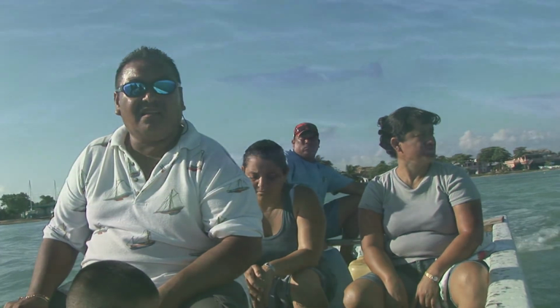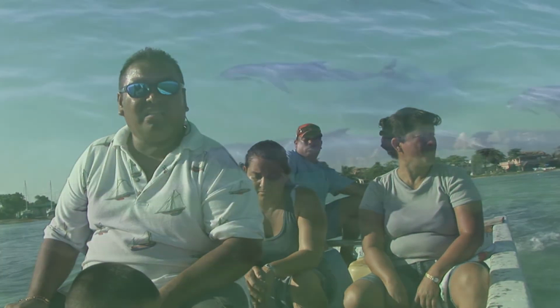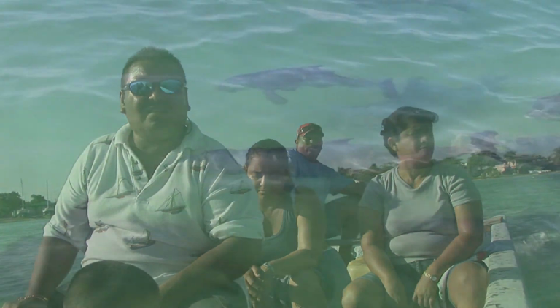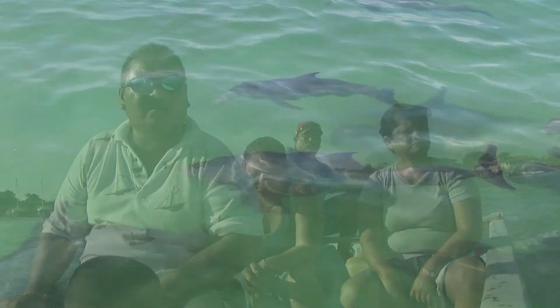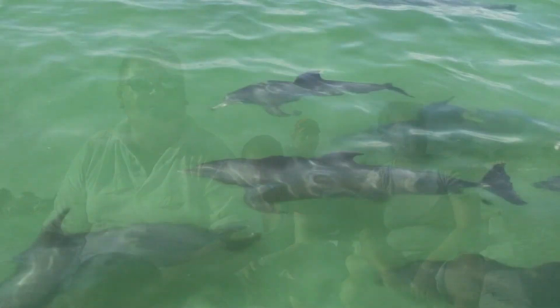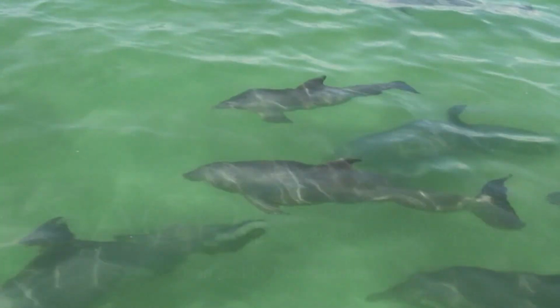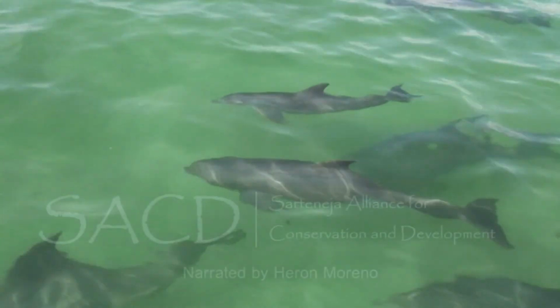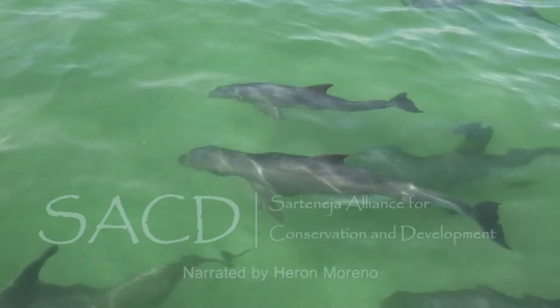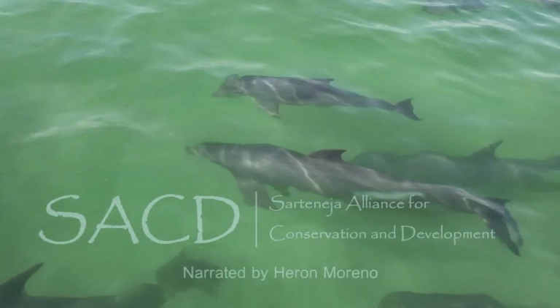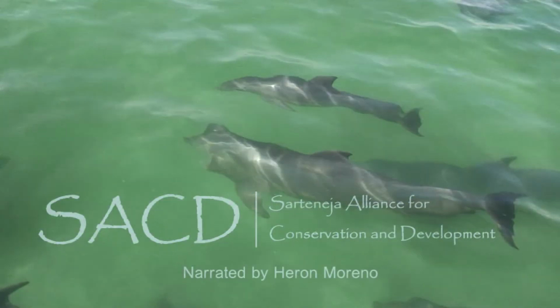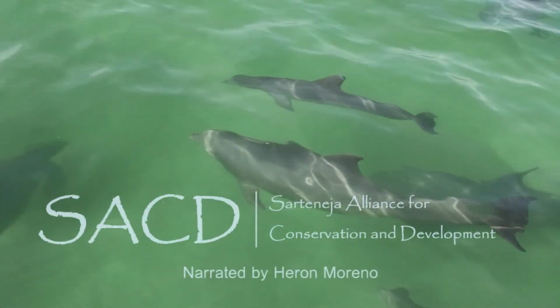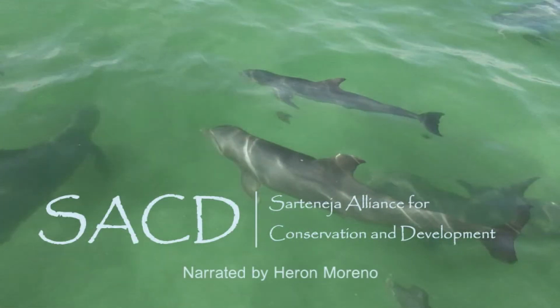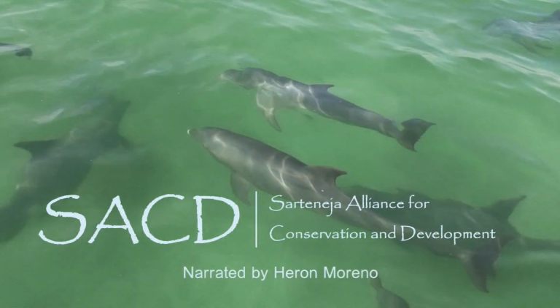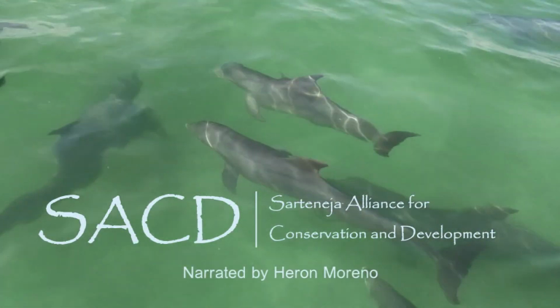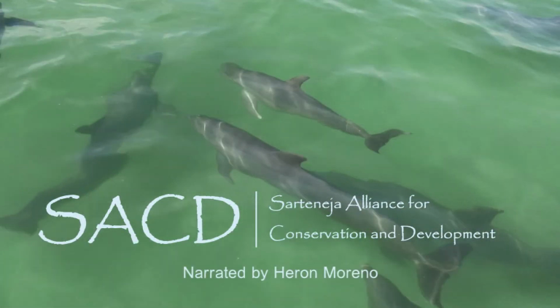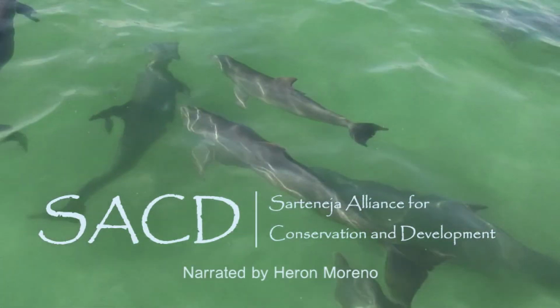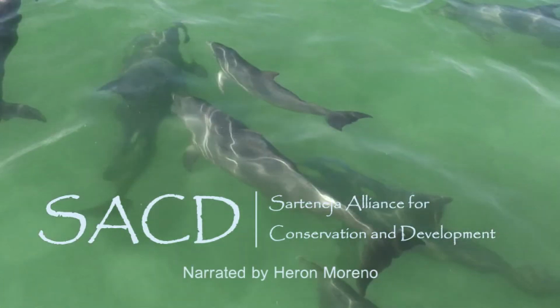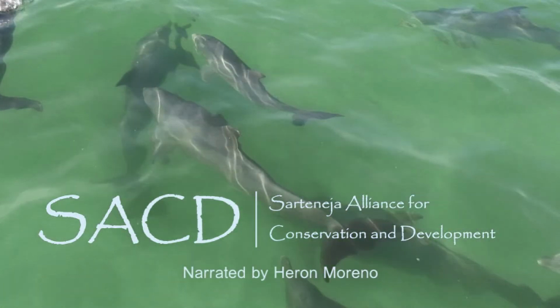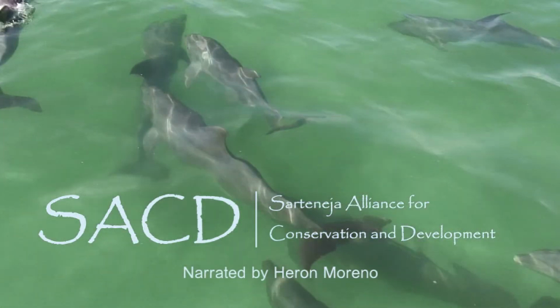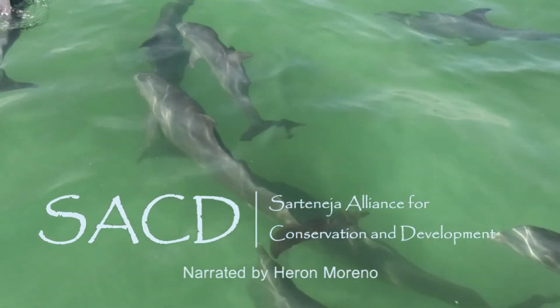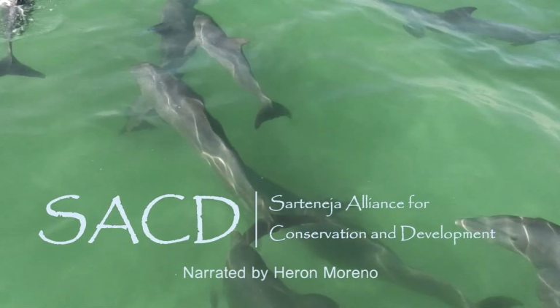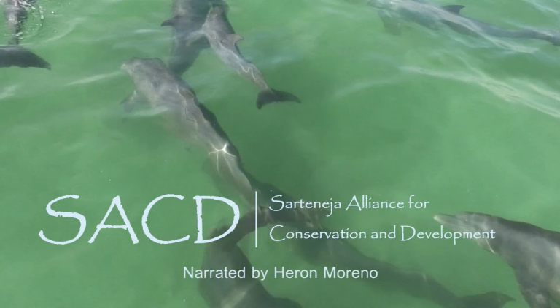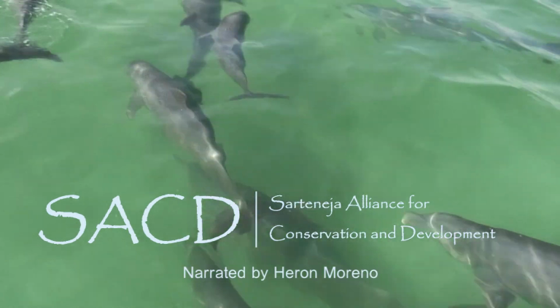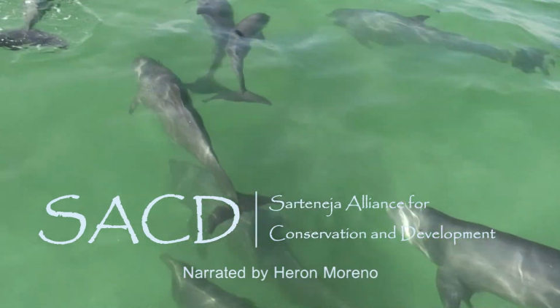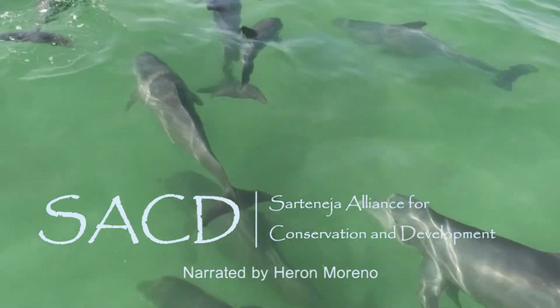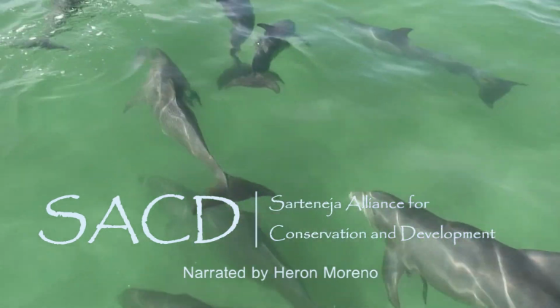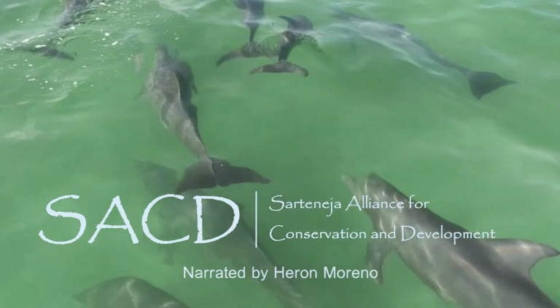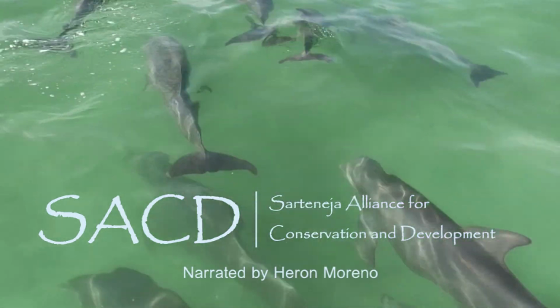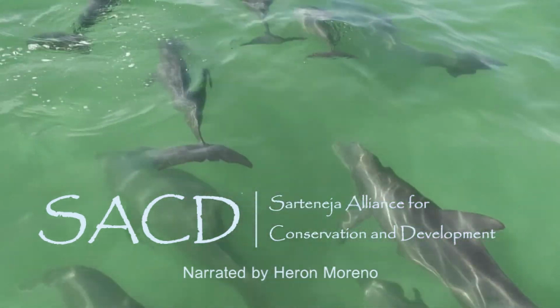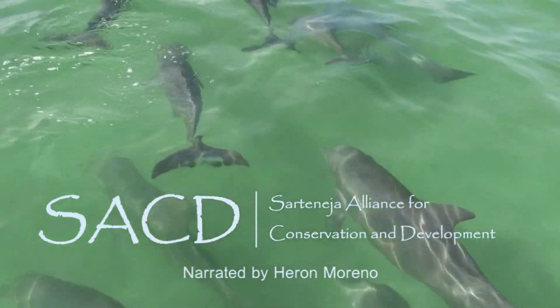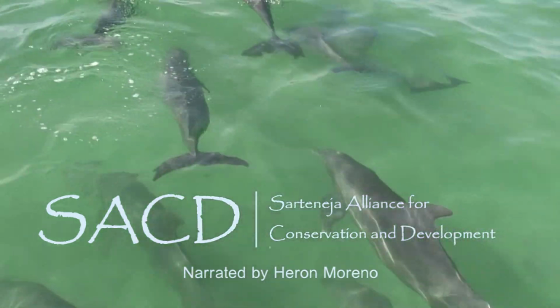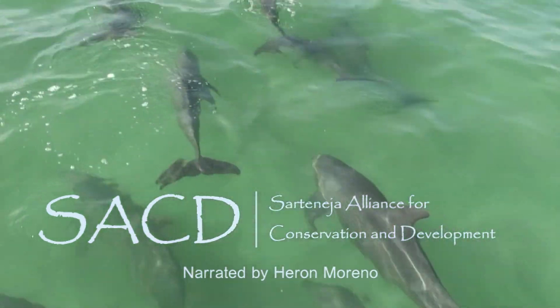The Sartaneja Alliance for Conservation and Development — bringing people together to promote conservation and development.